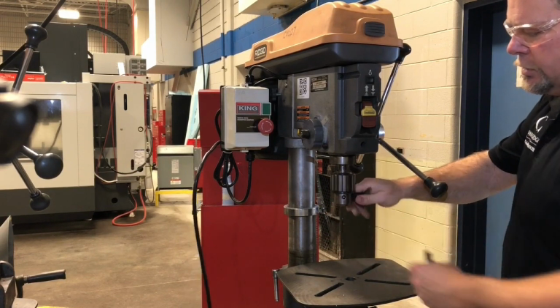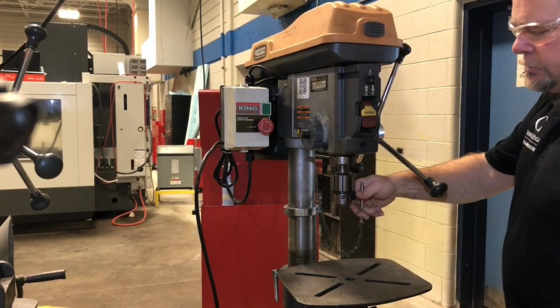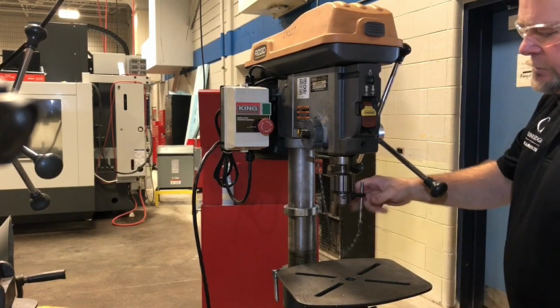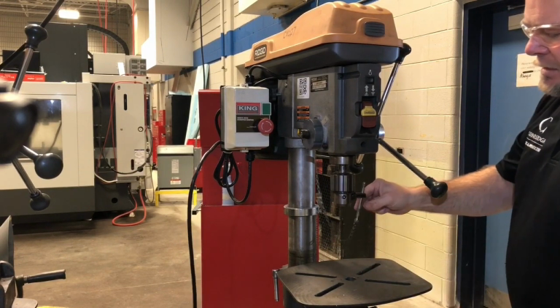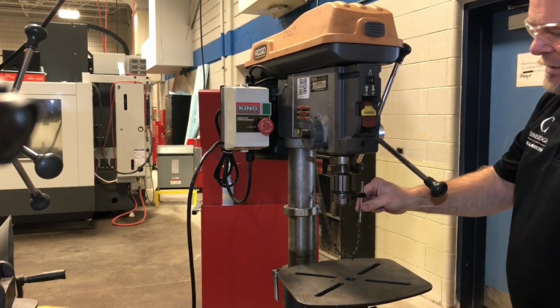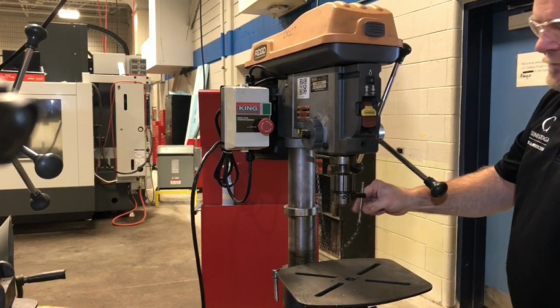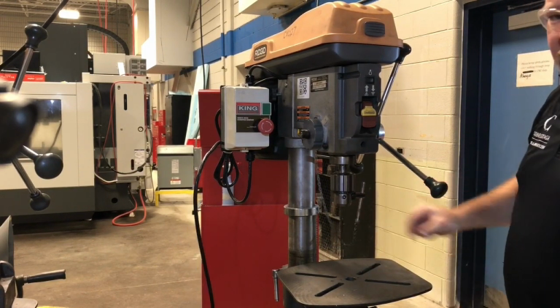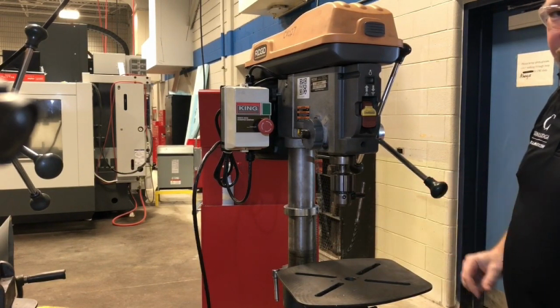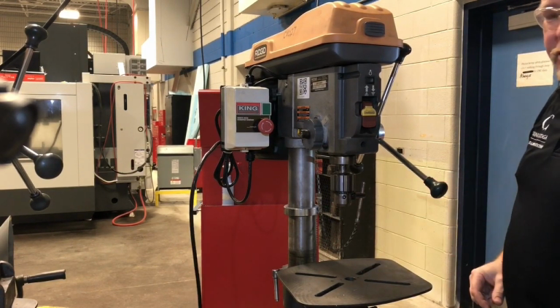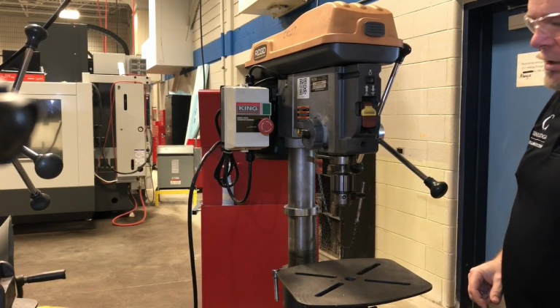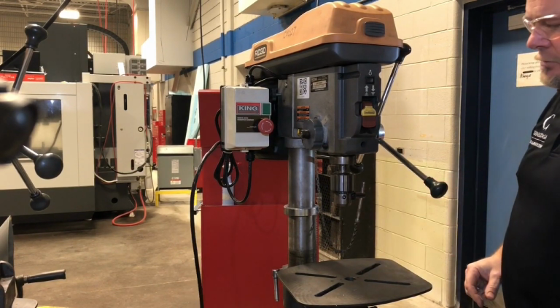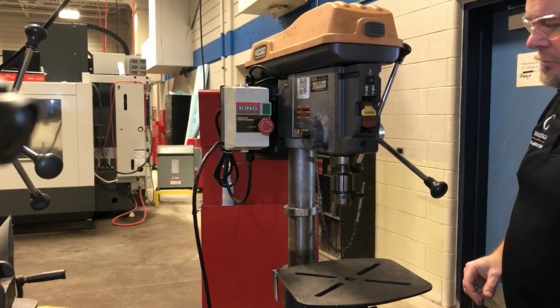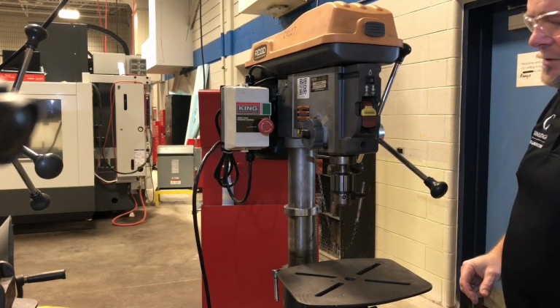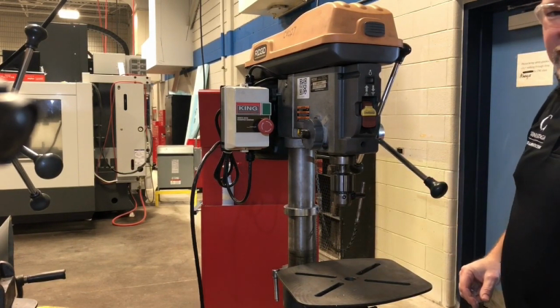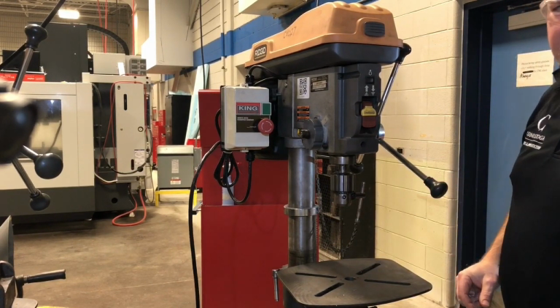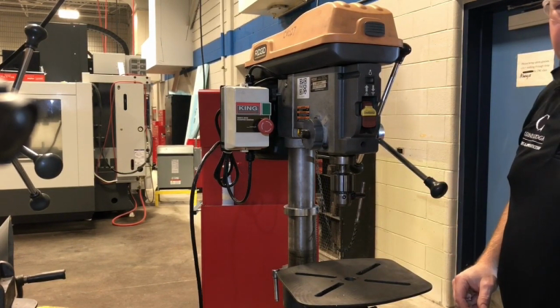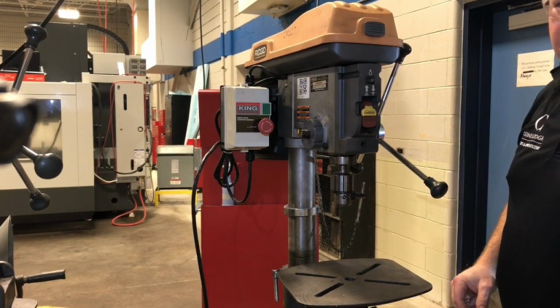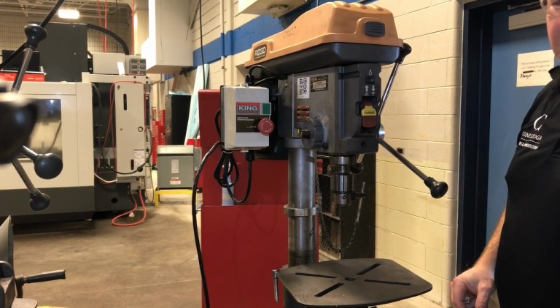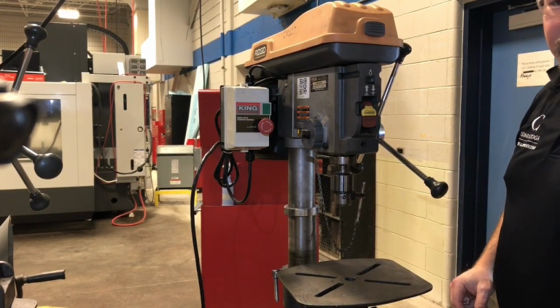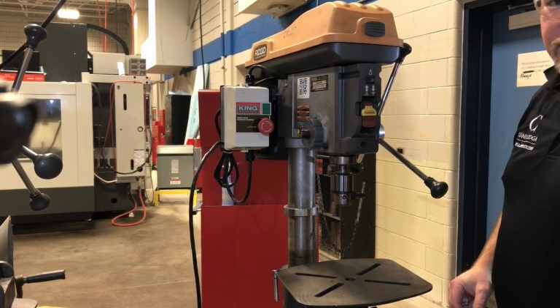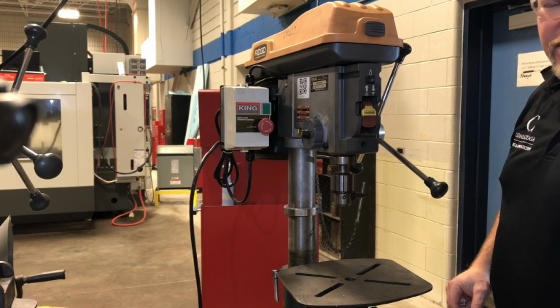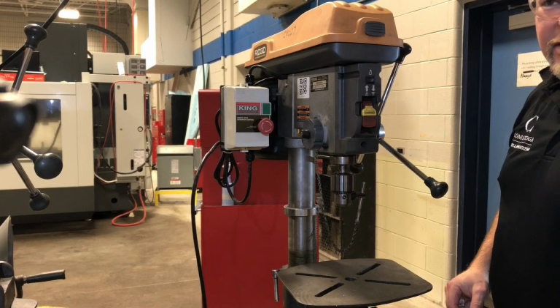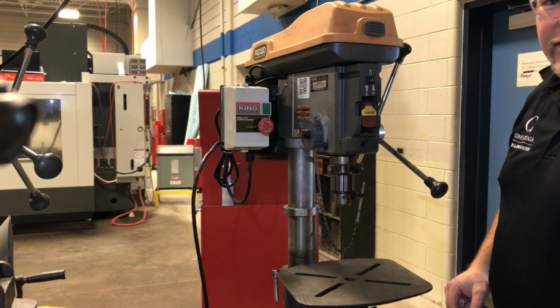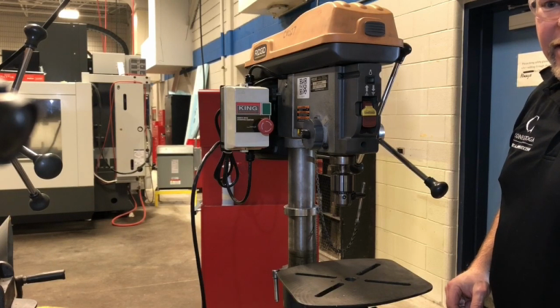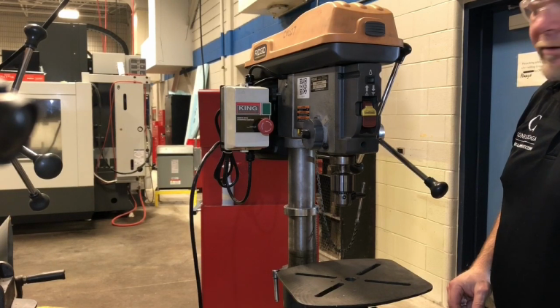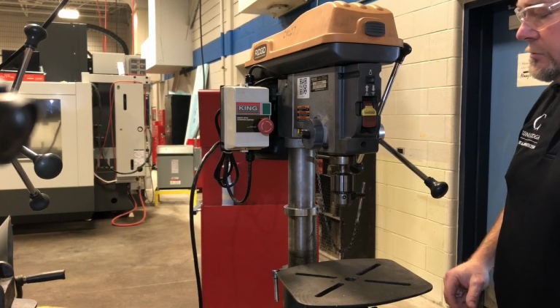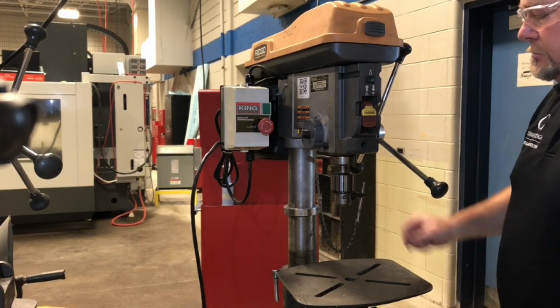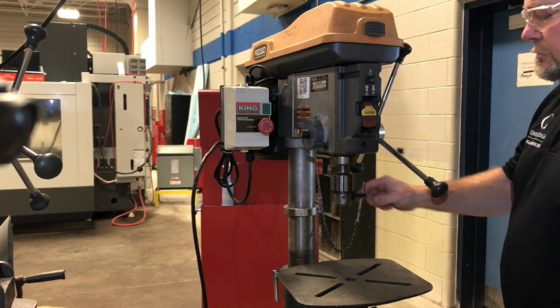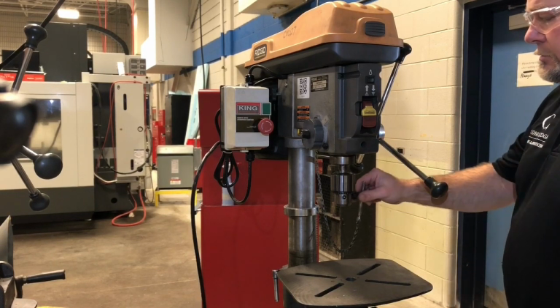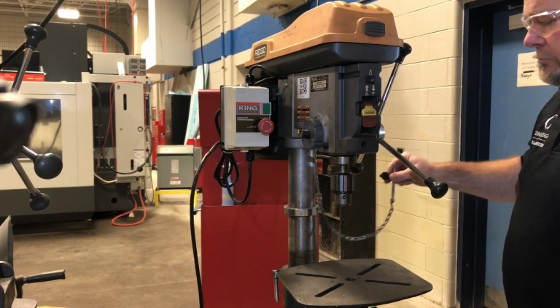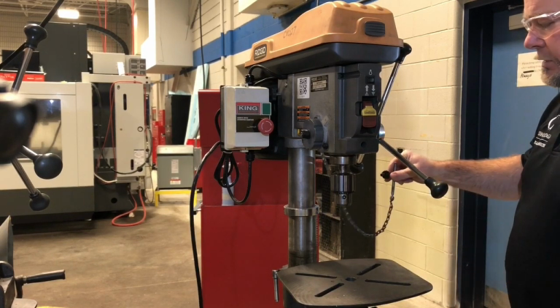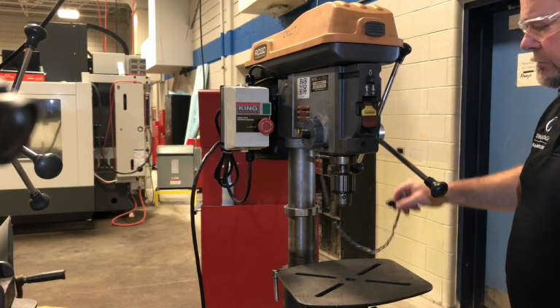Do not leave the key in the chuck. That's as dangerous as having the chuck key in a lathe. Pull it out.